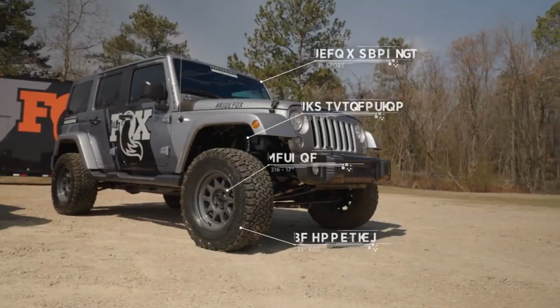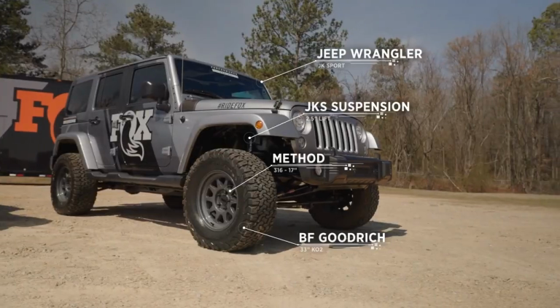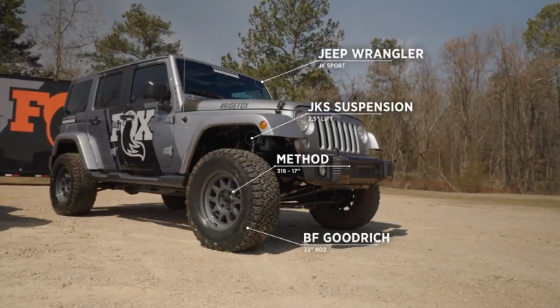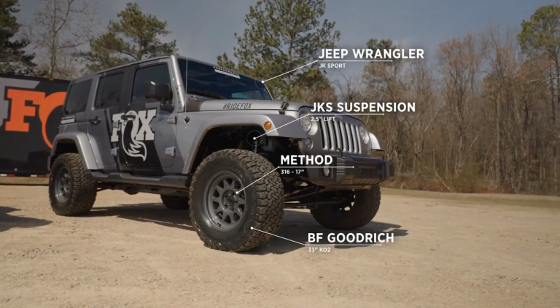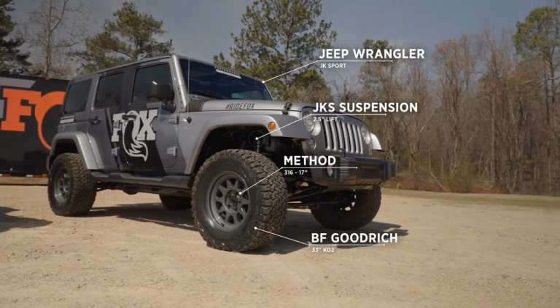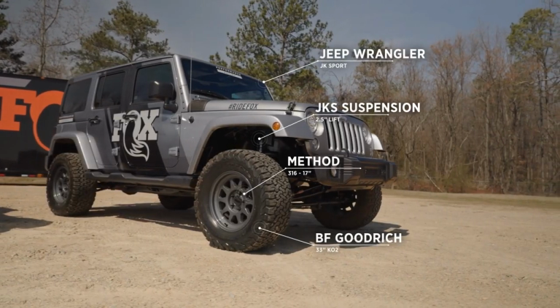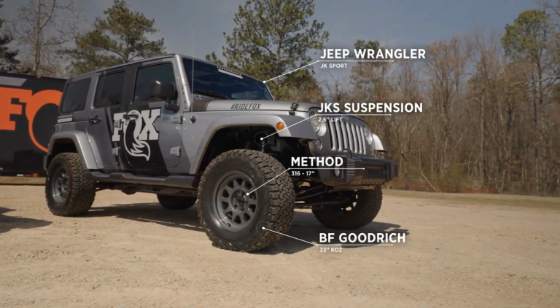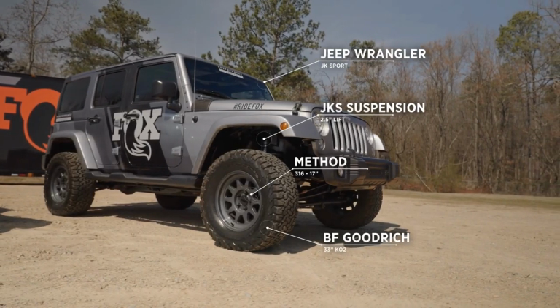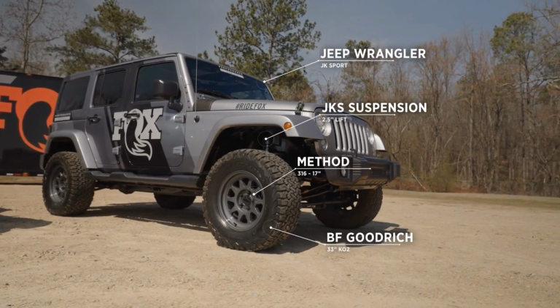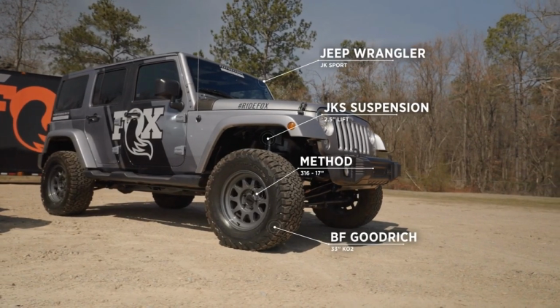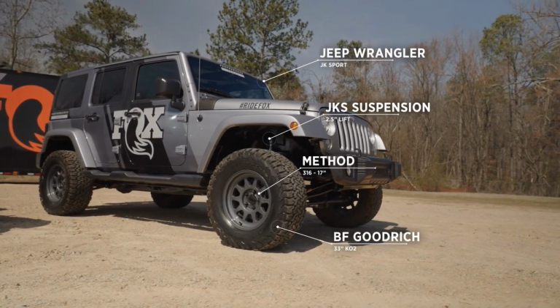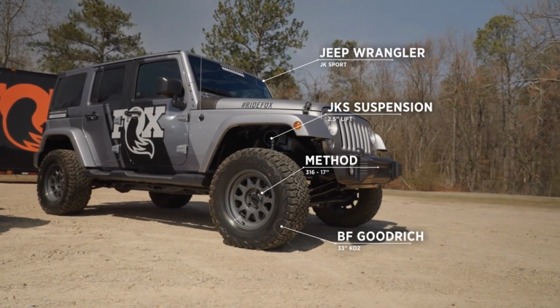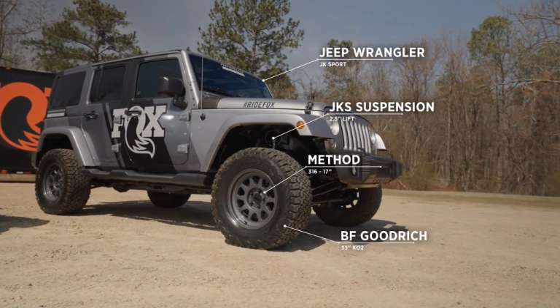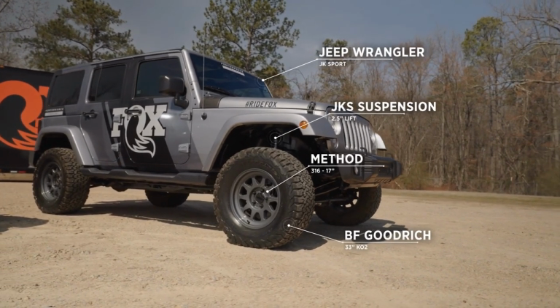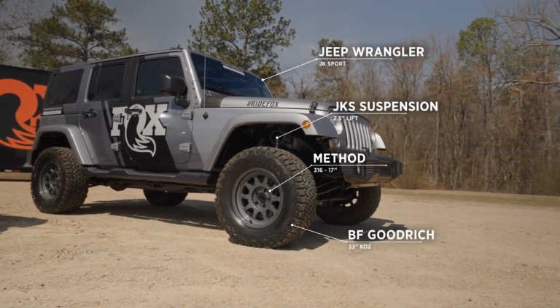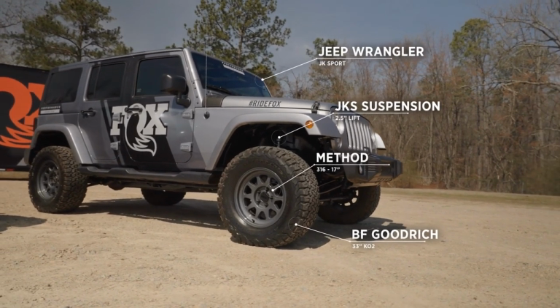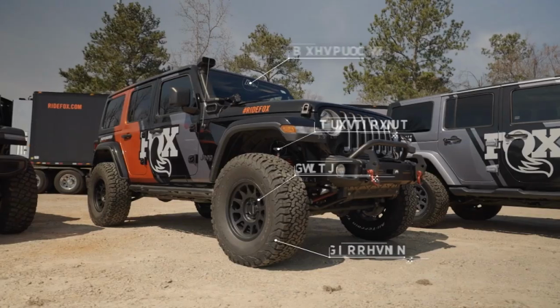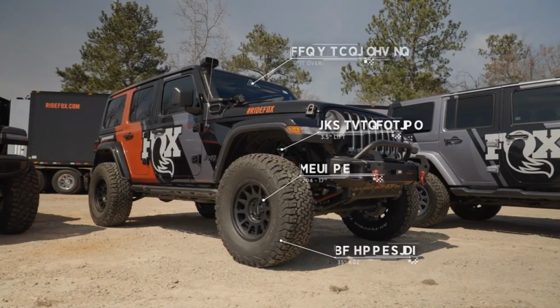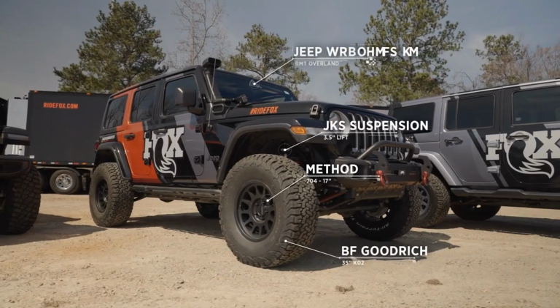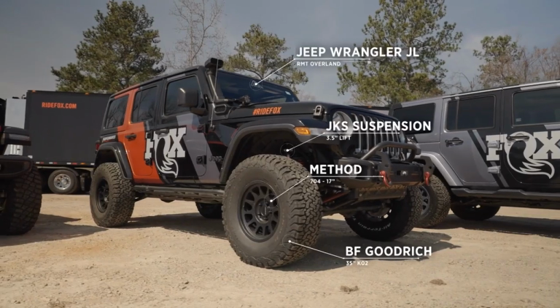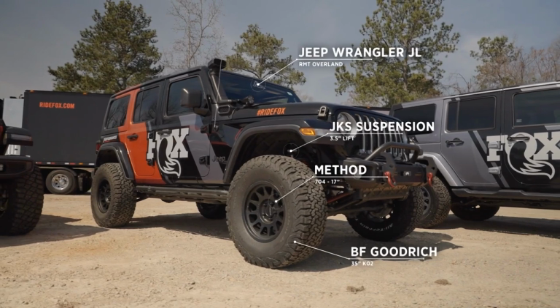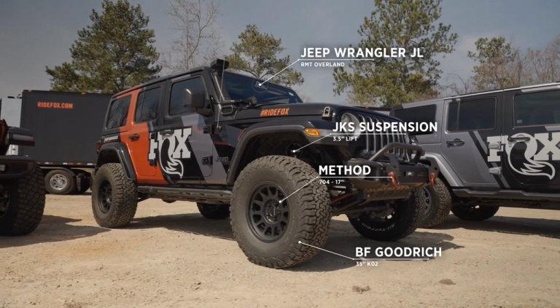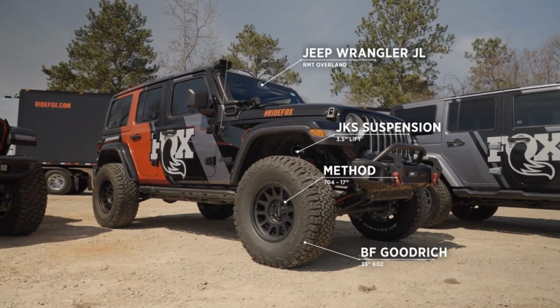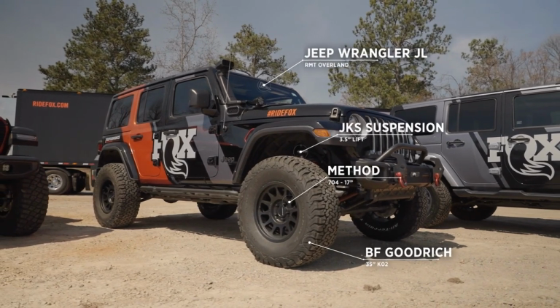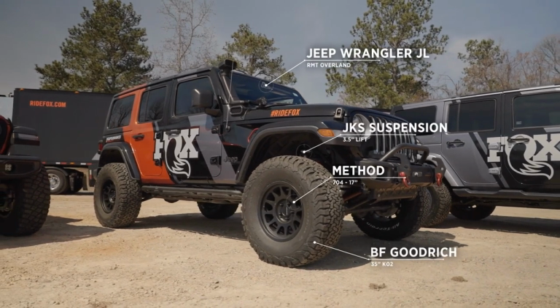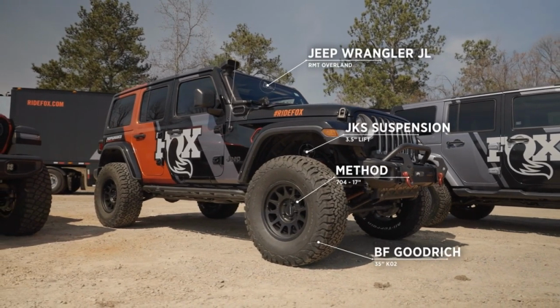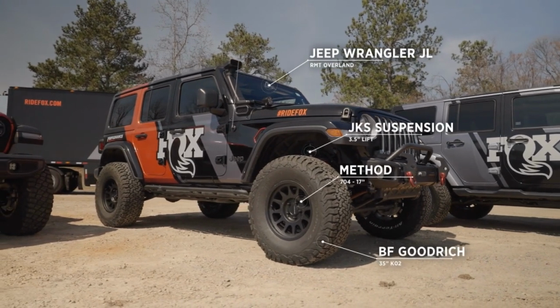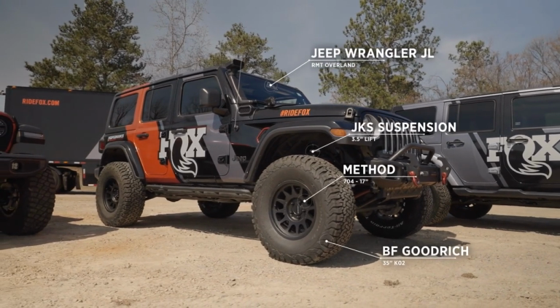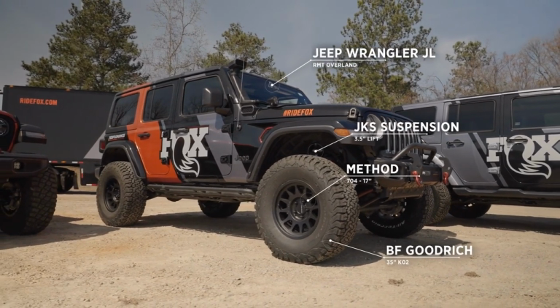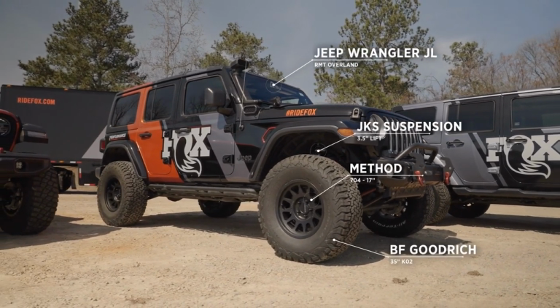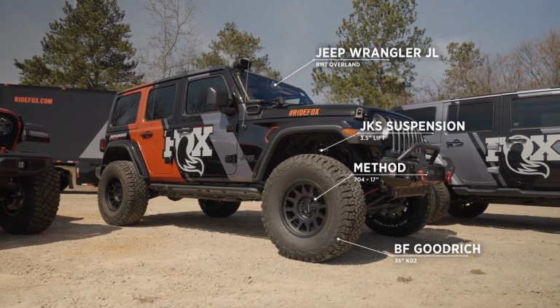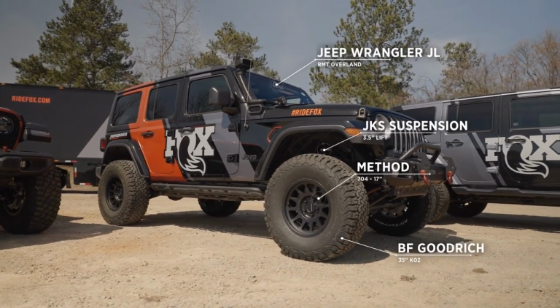We're using Jeeps today. The reality is these types of changes have a similar effect on any platform that we make suspension for.